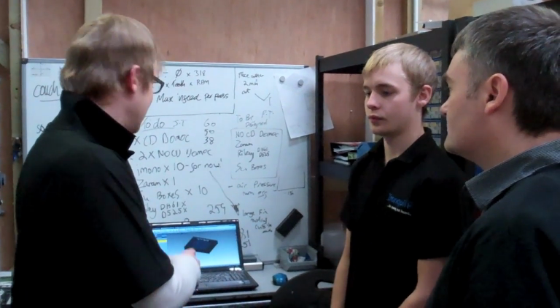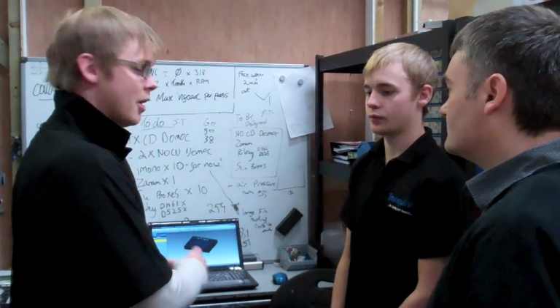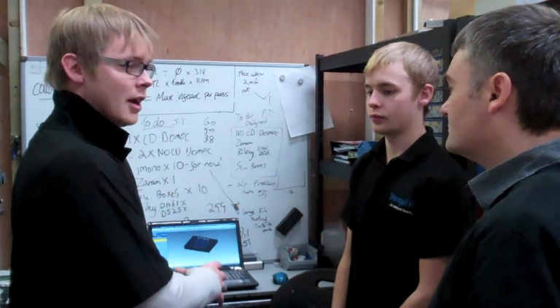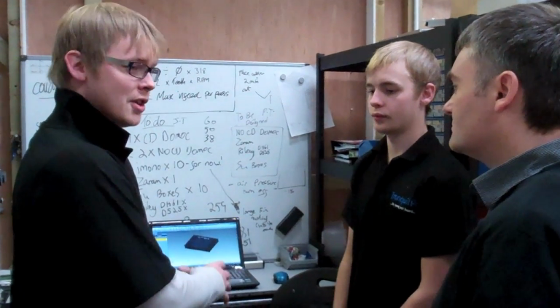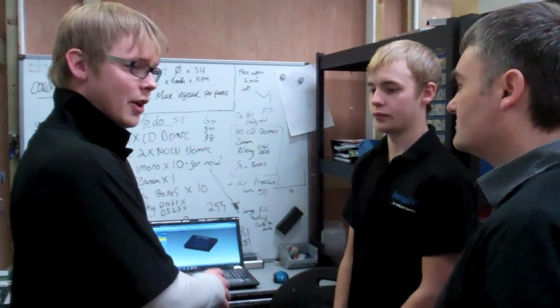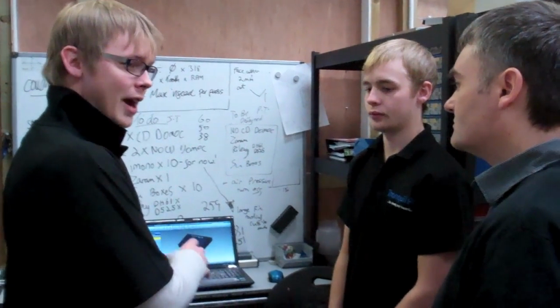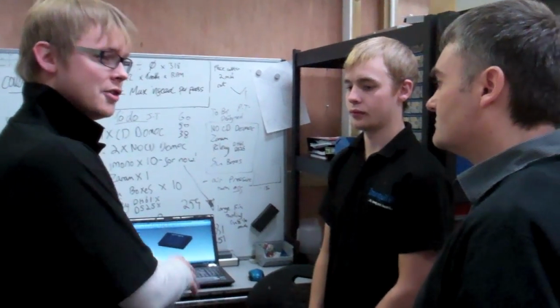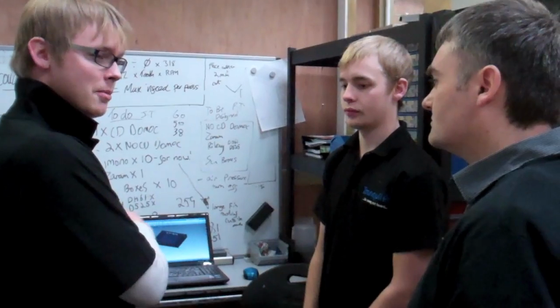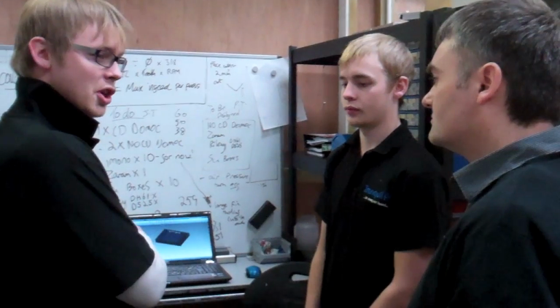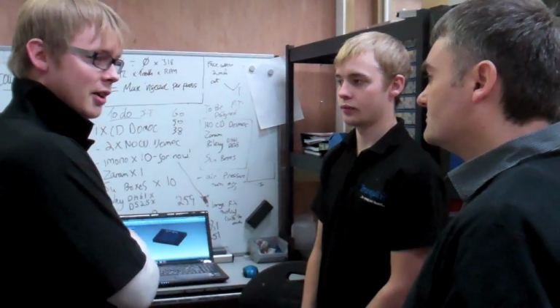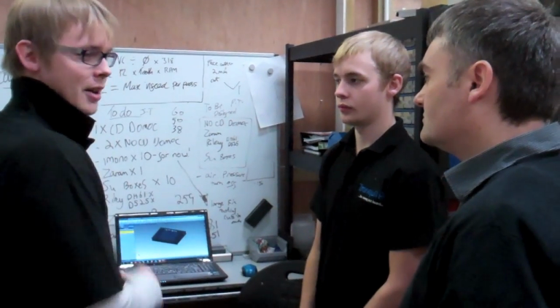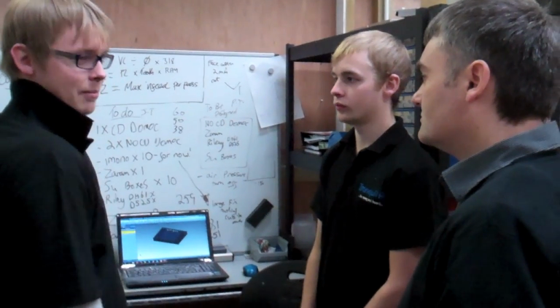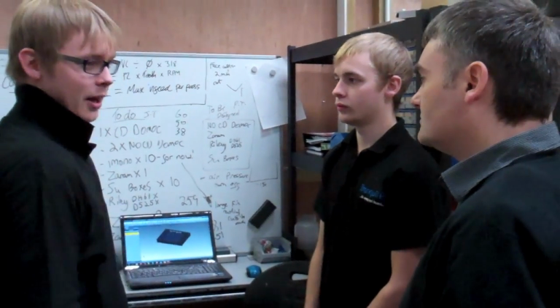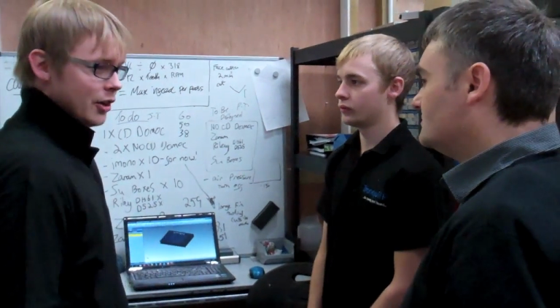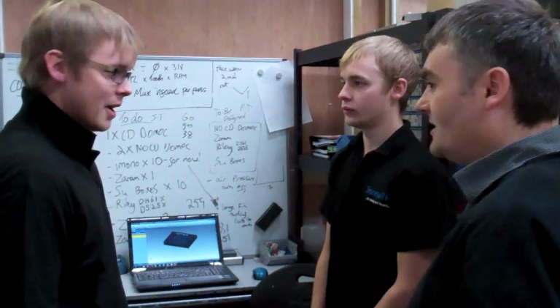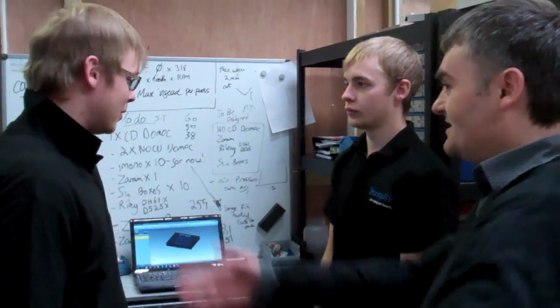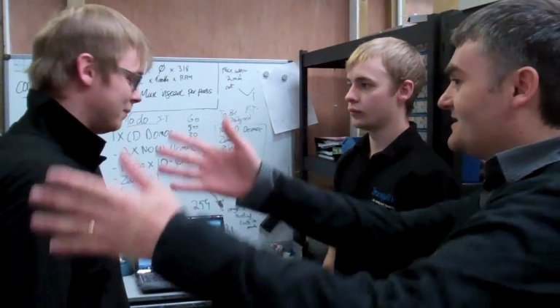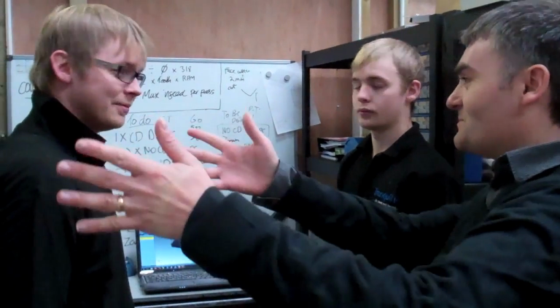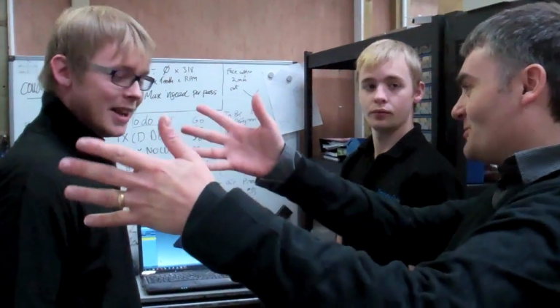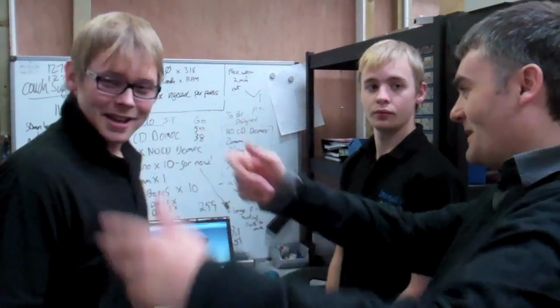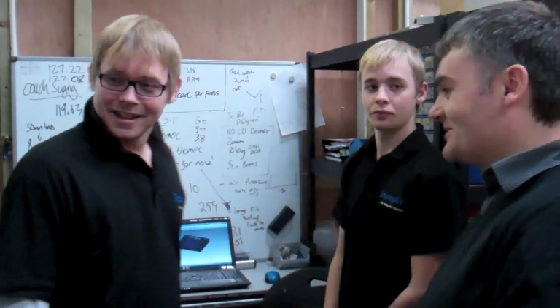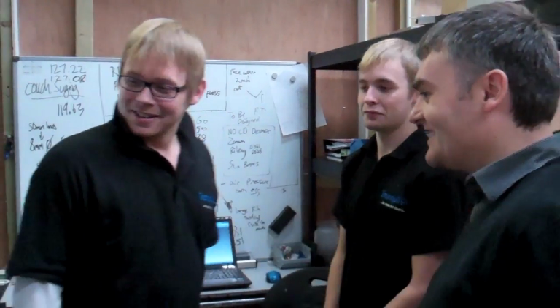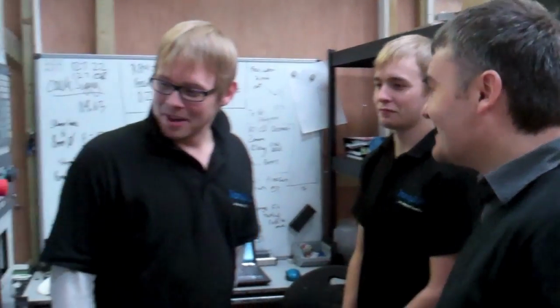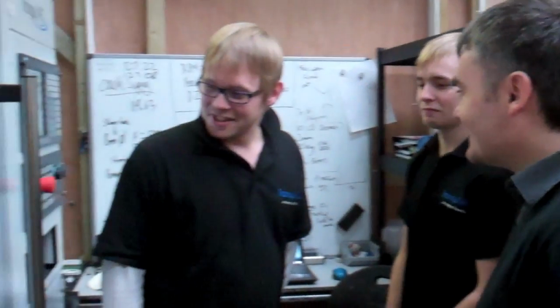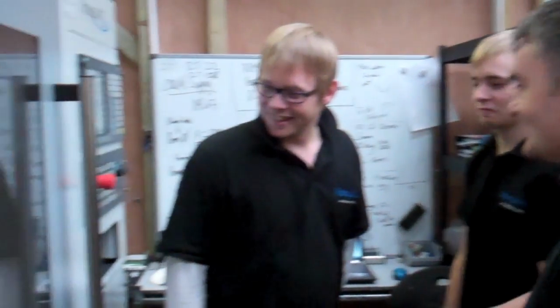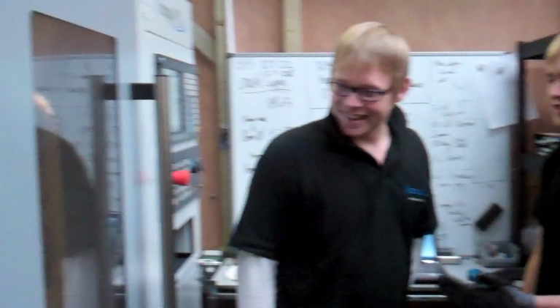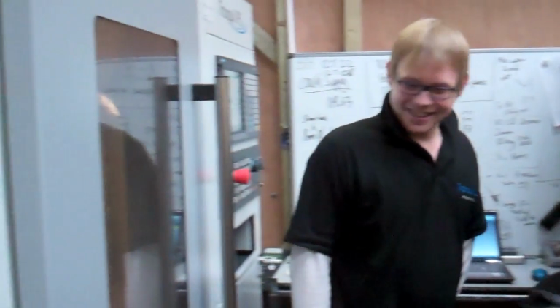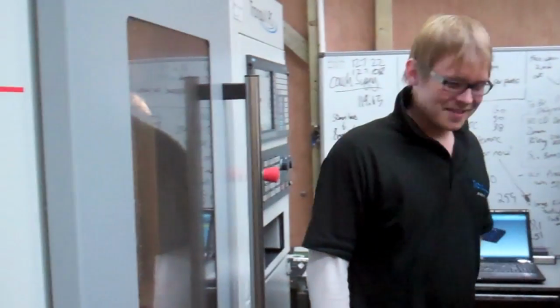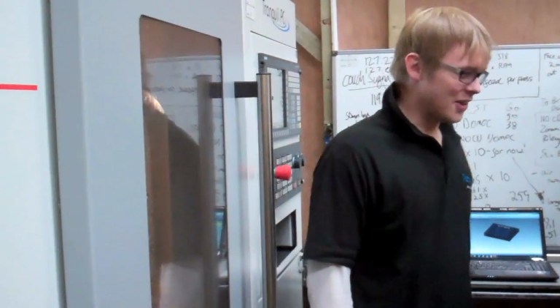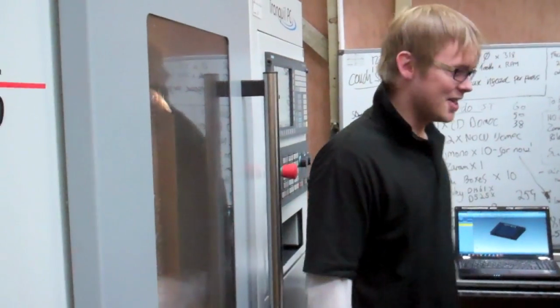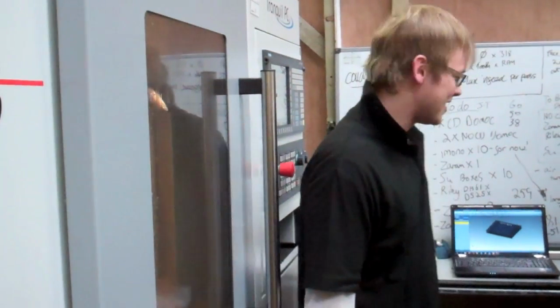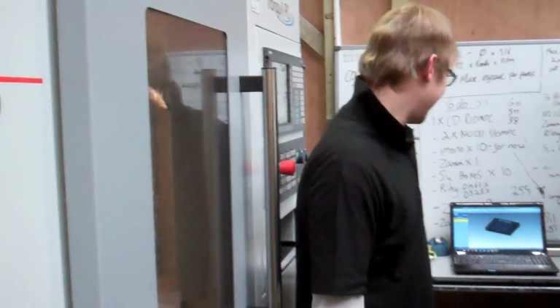He's going to transfer that to the machine and then pick up the sample. This is the big machine — the big noisy machine.